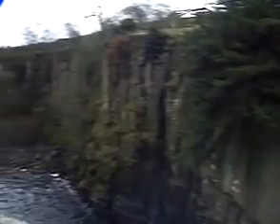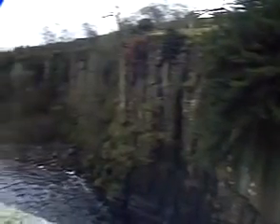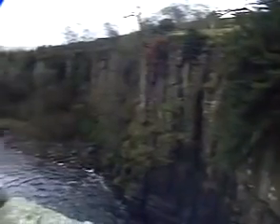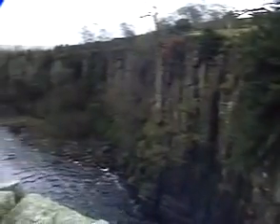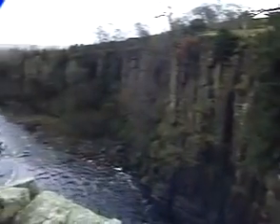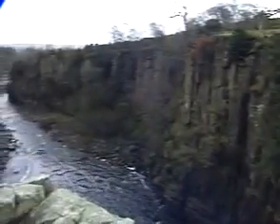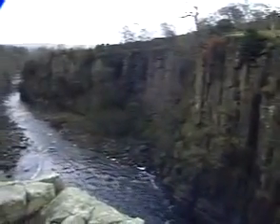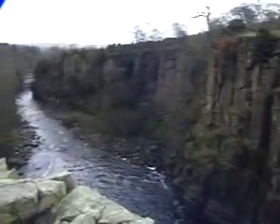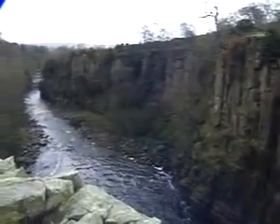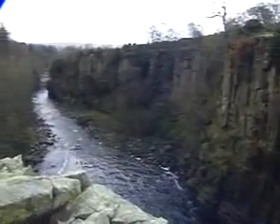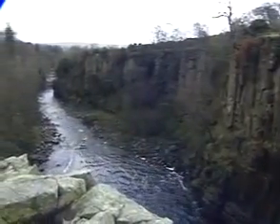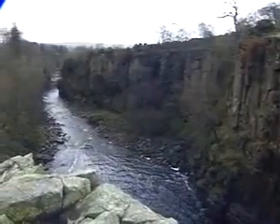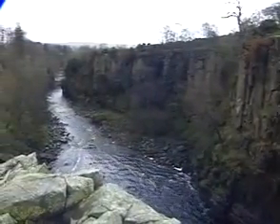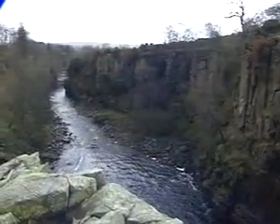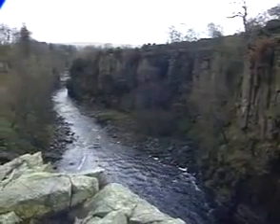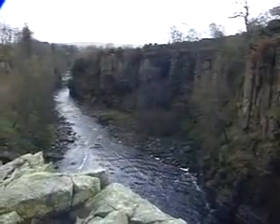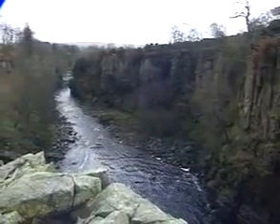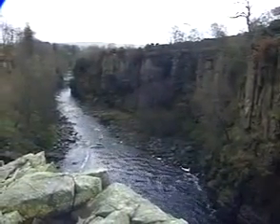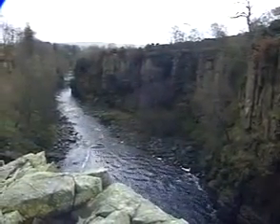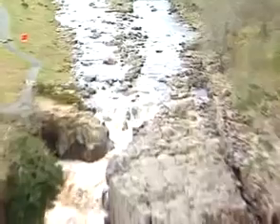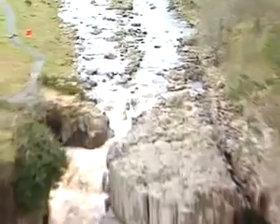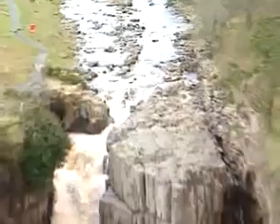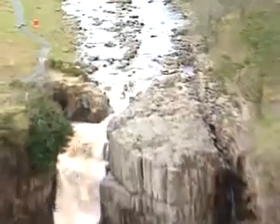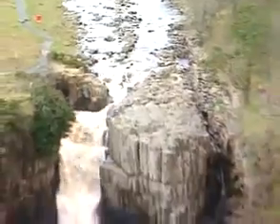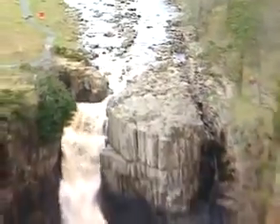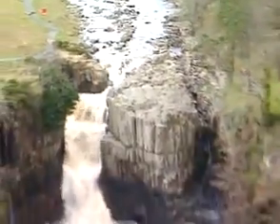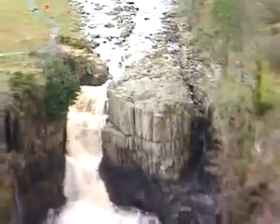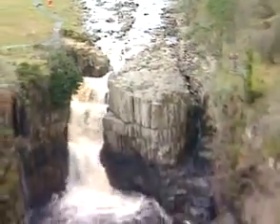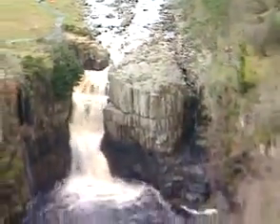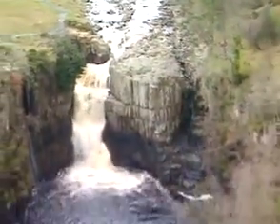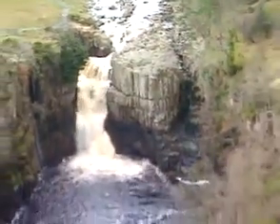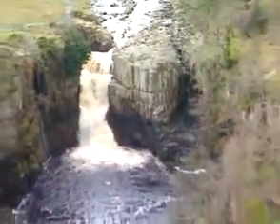And a gorge is exactly what lies immediately downstream from the waterfall at High Force. Once more, it takes place.